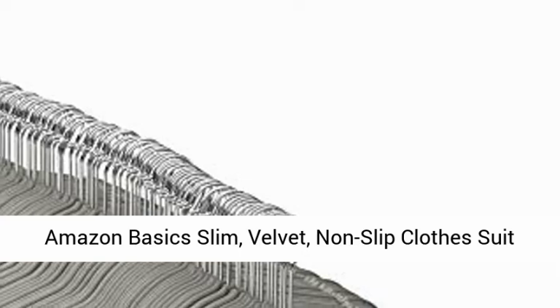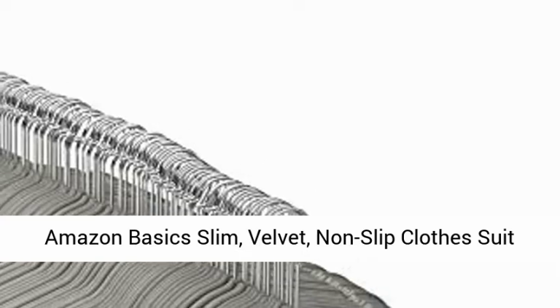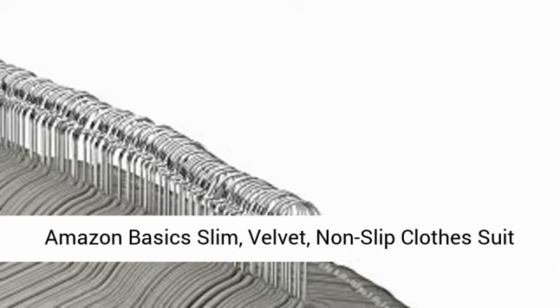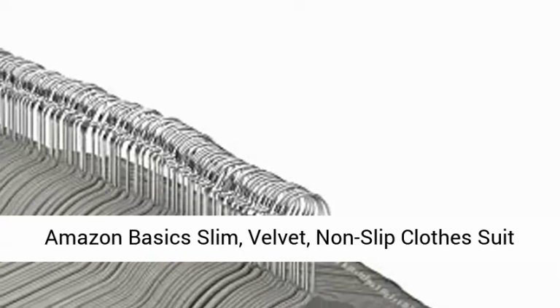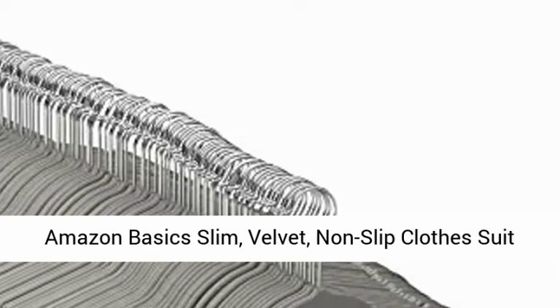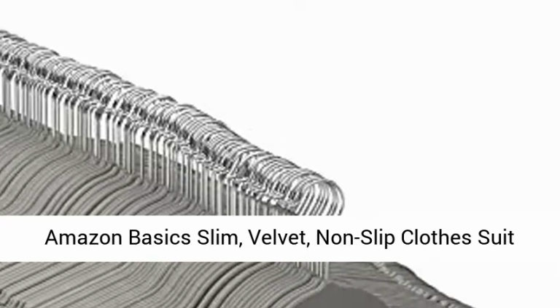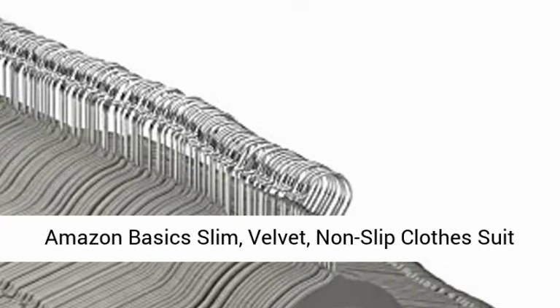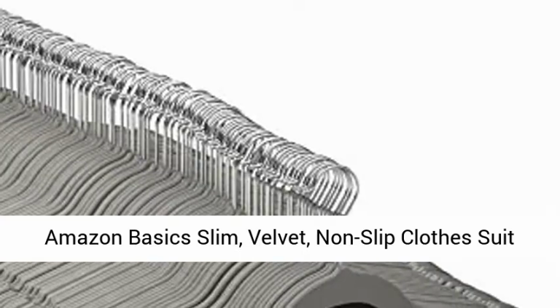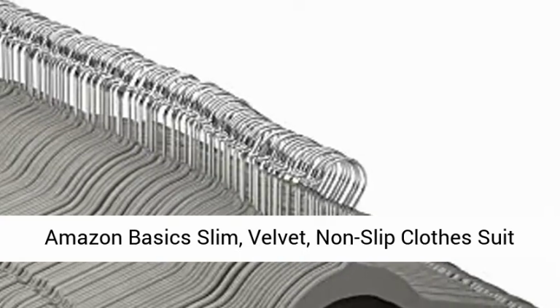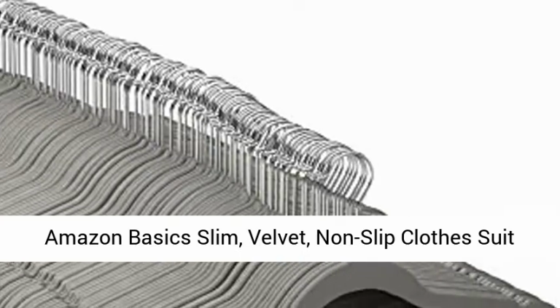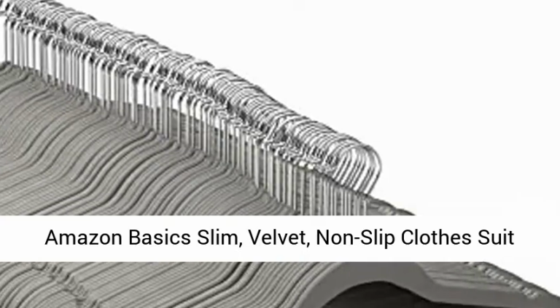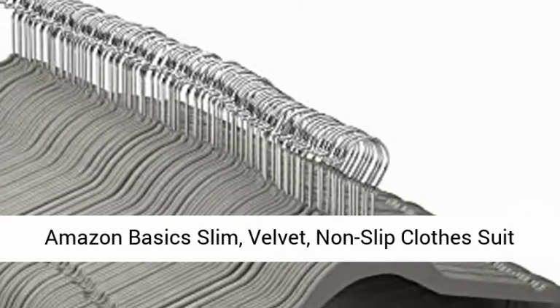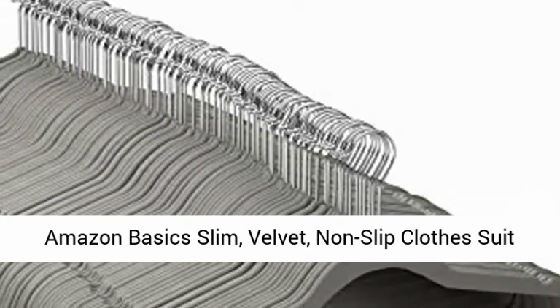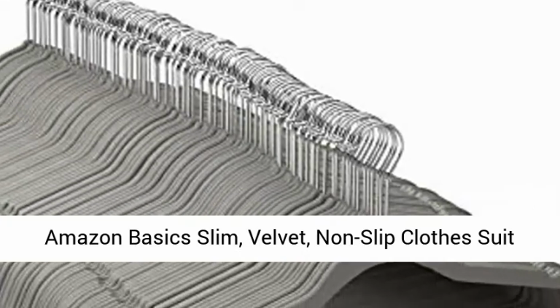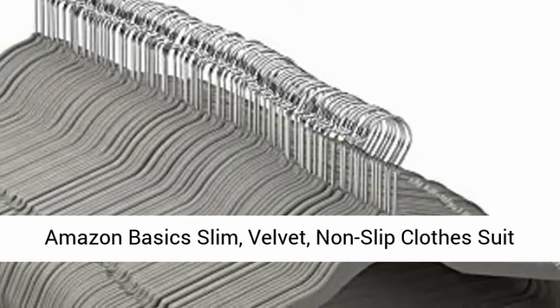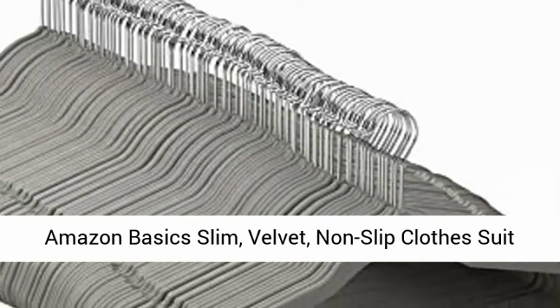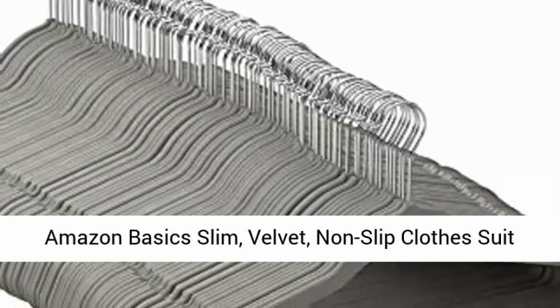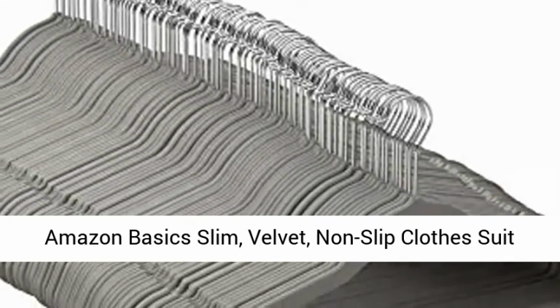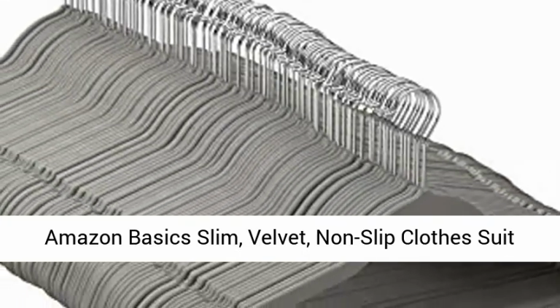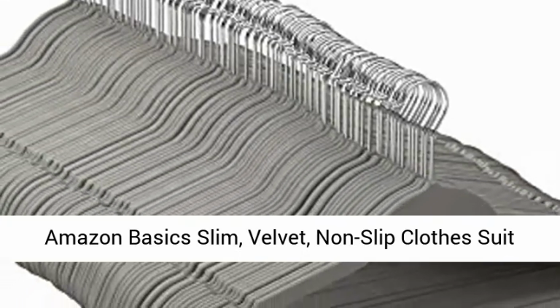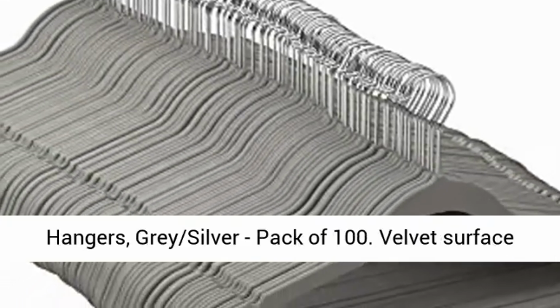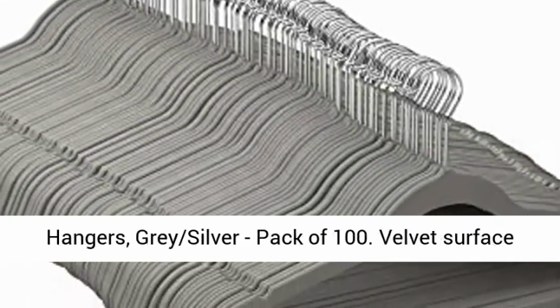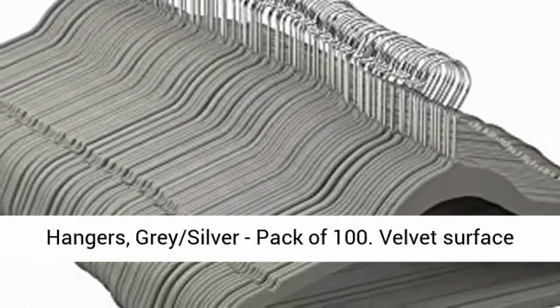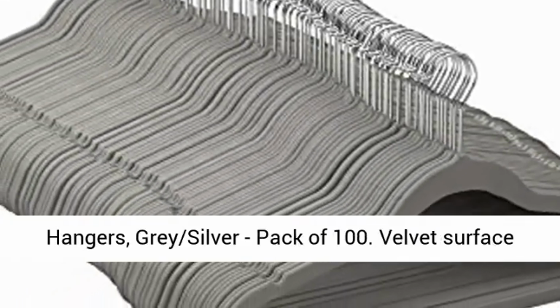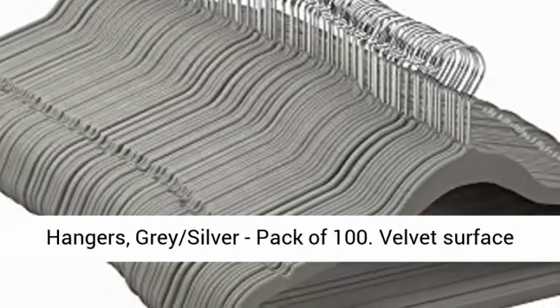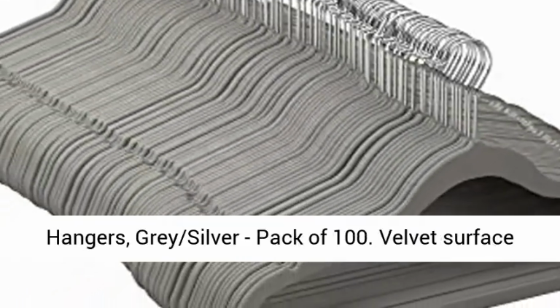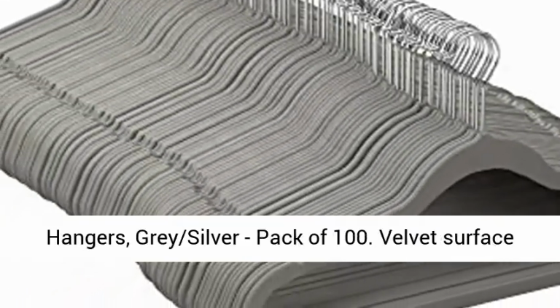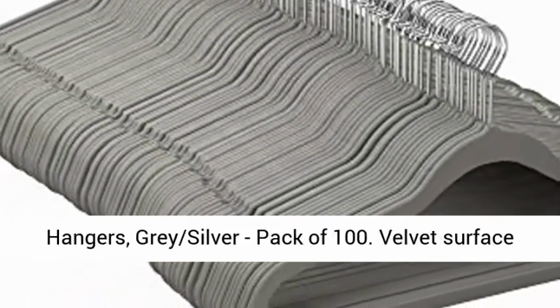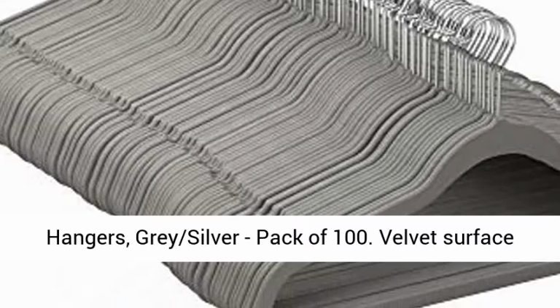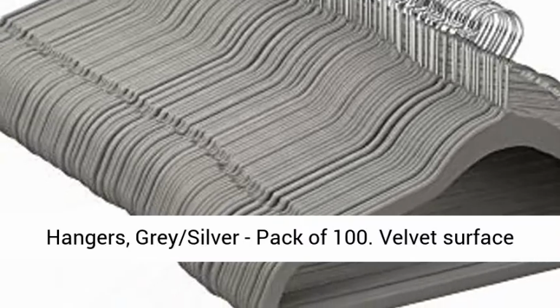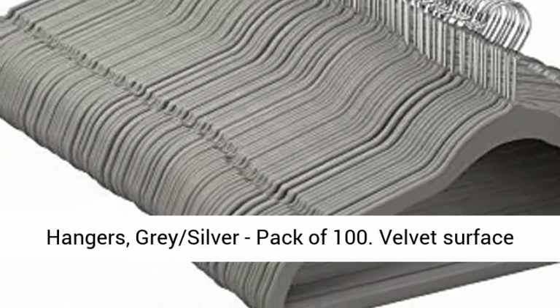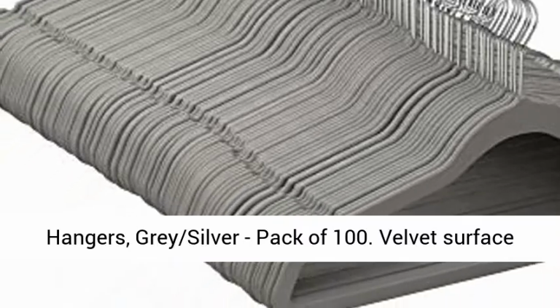Amazon Basic Slim Velvet Non-Slip Clothes Suit Hangers, Gray Silver, Pack of 100.